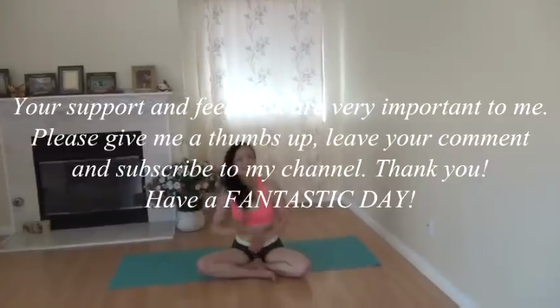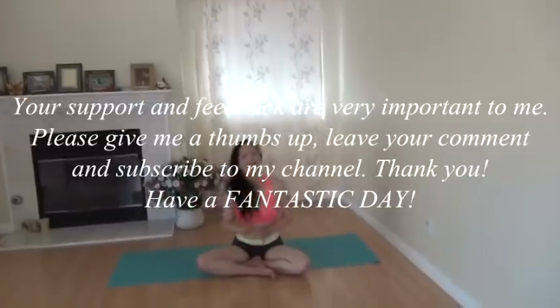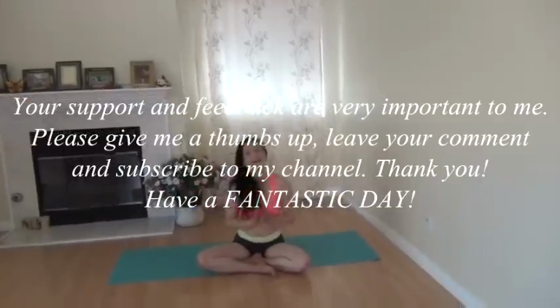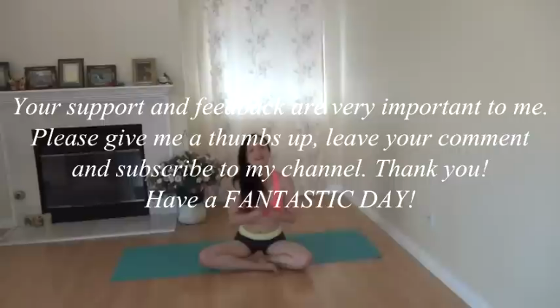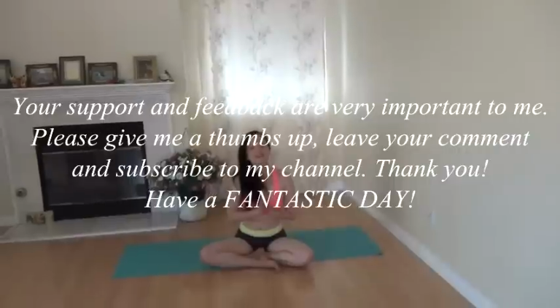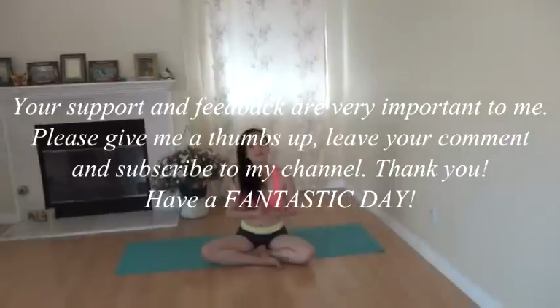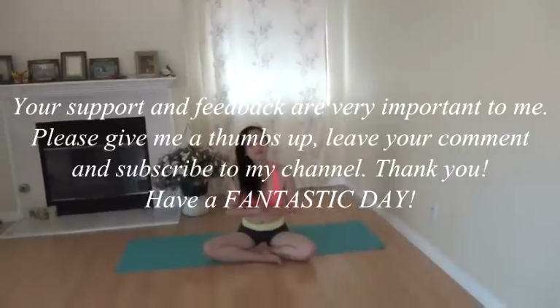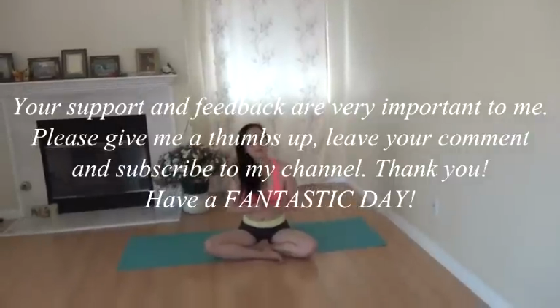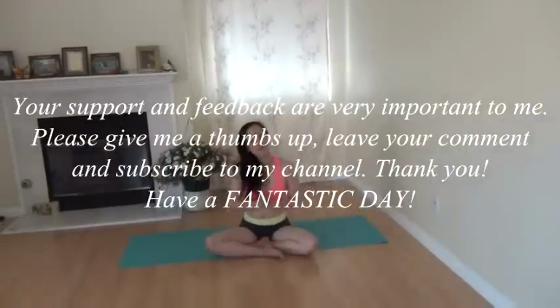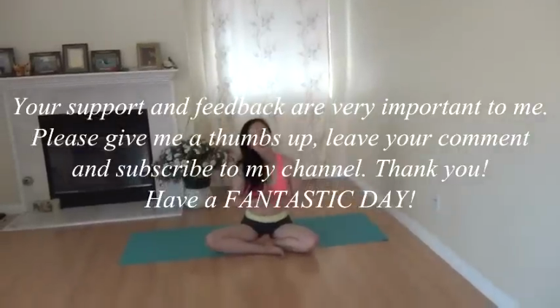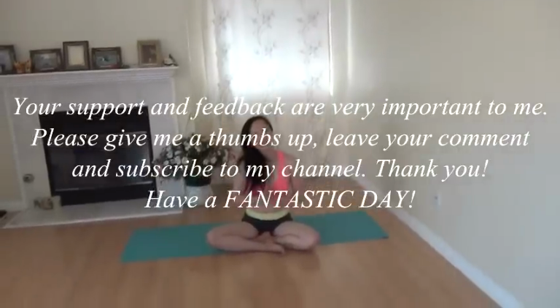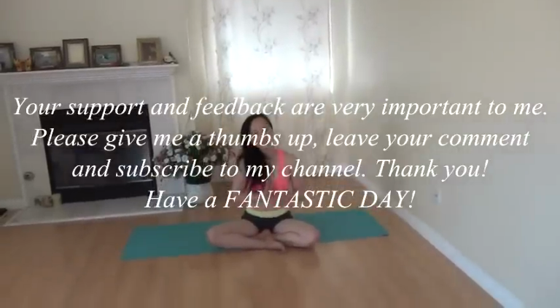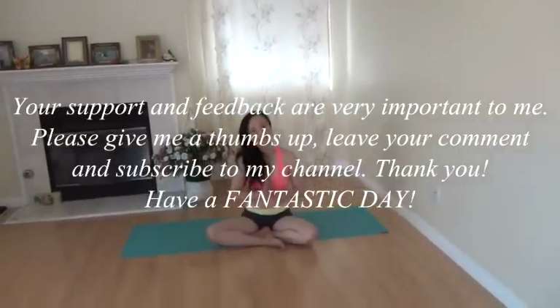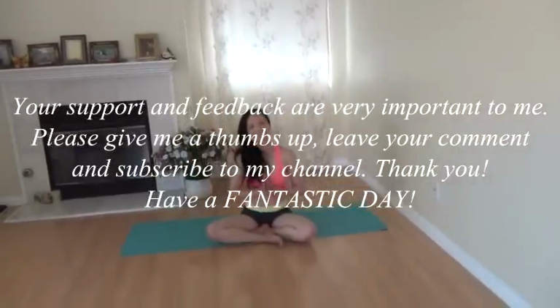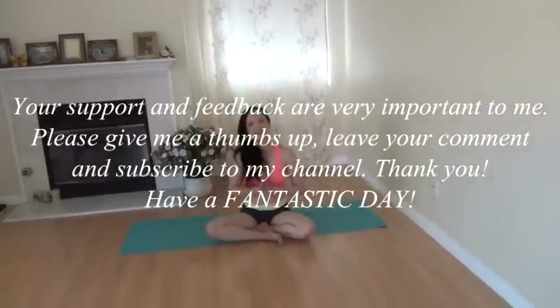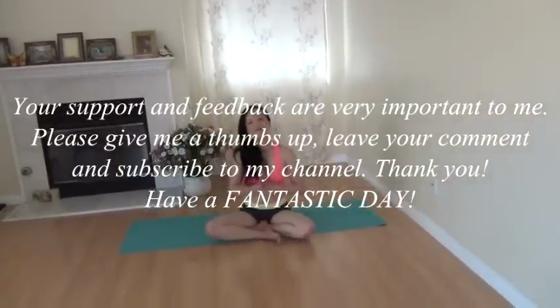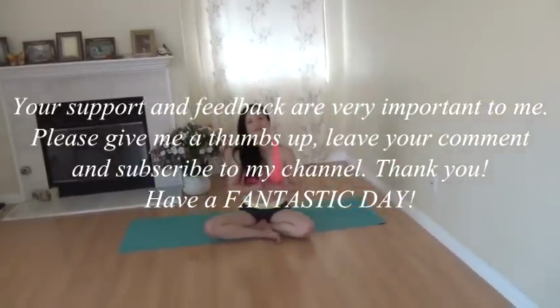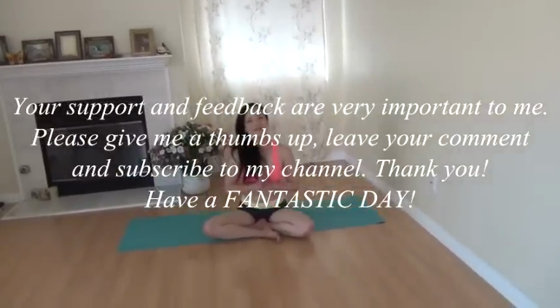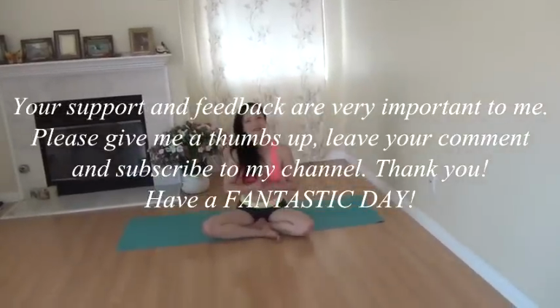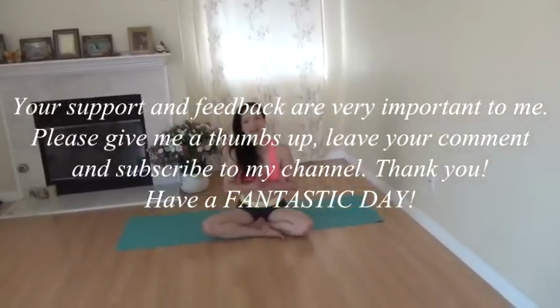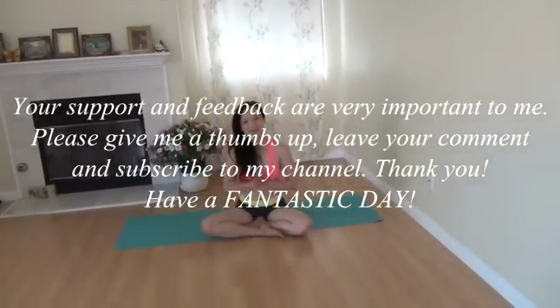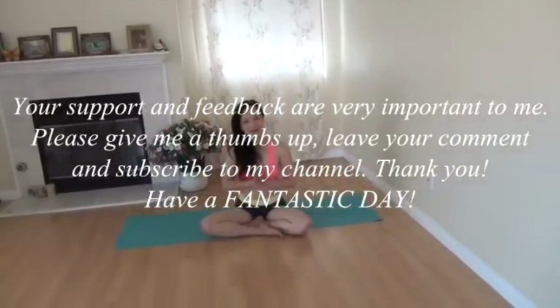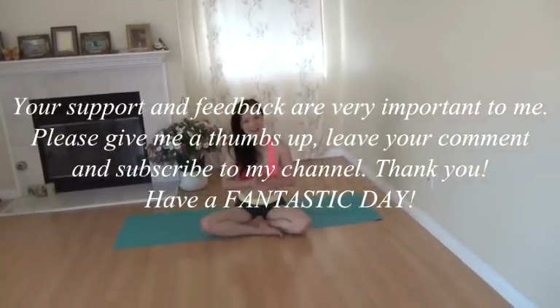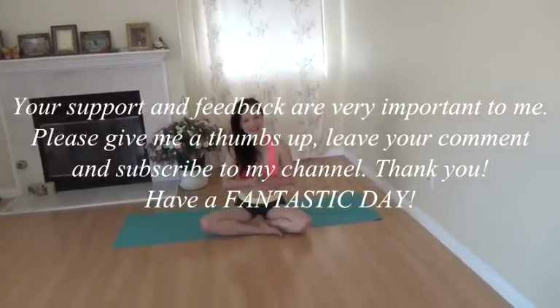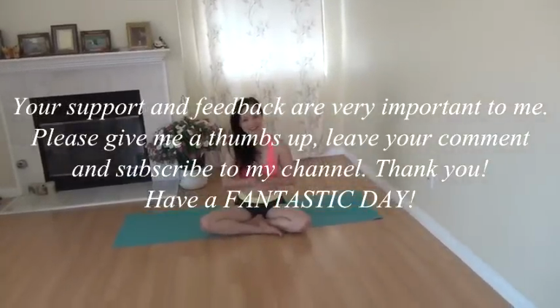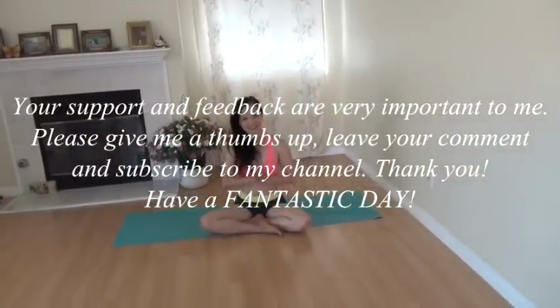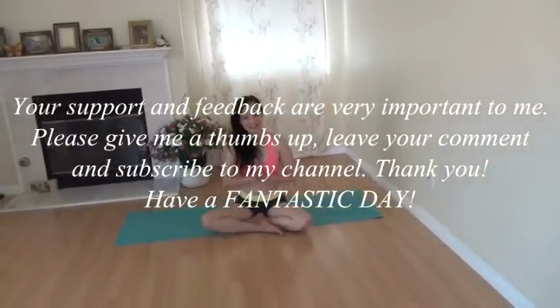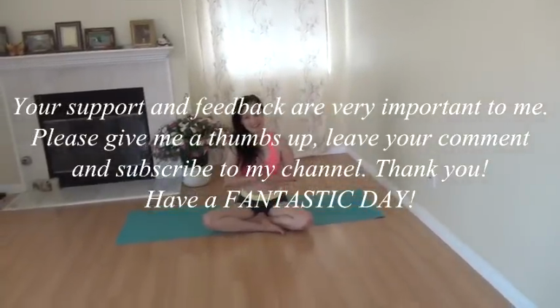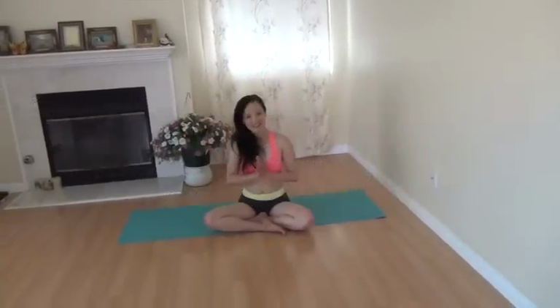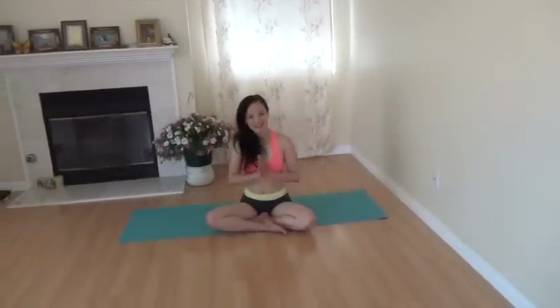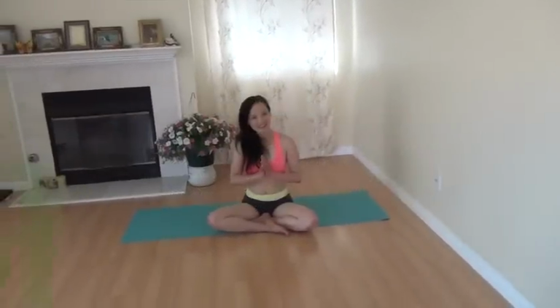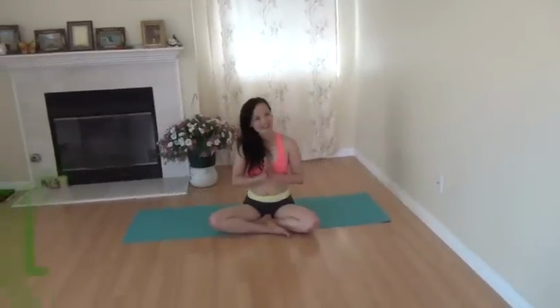Thank you for joining me today. Have fun with the yoga practice. See you next time. Namaste.